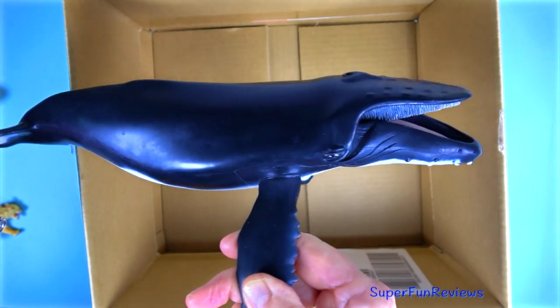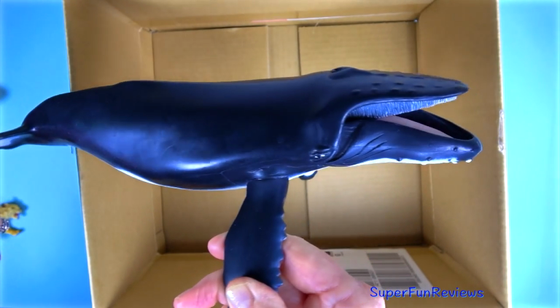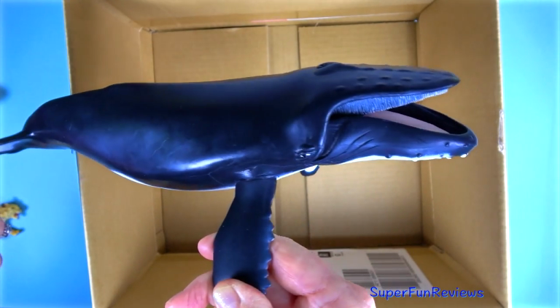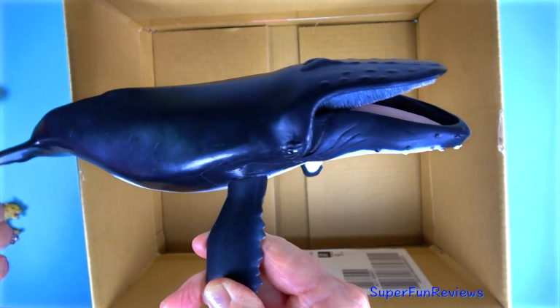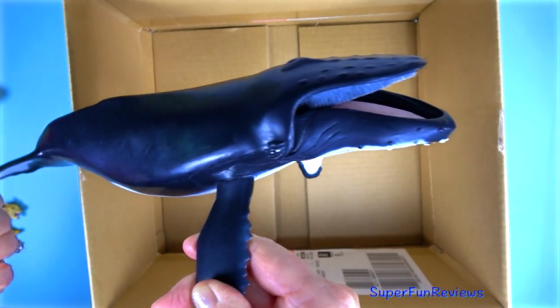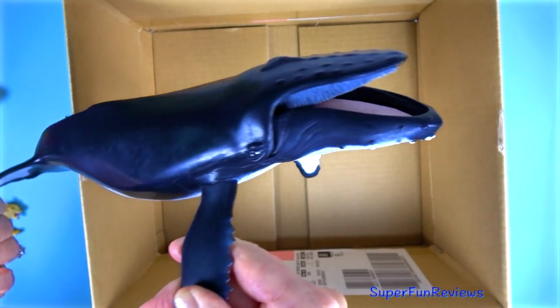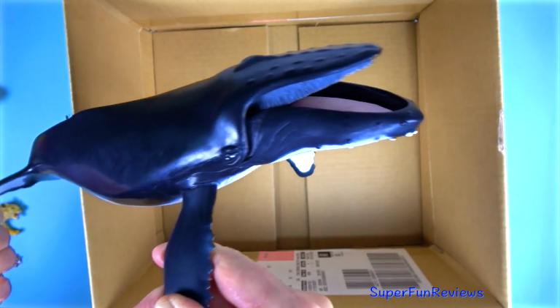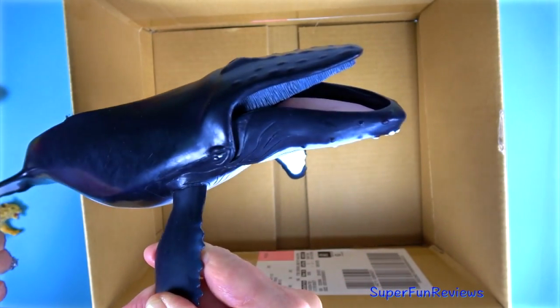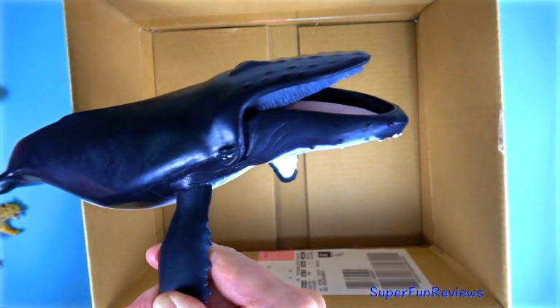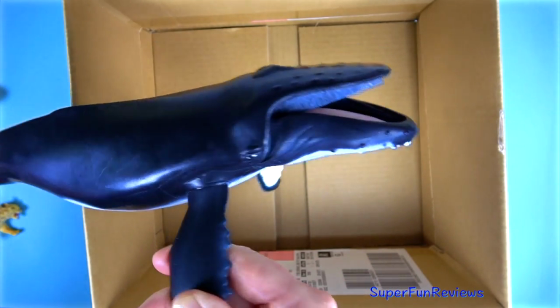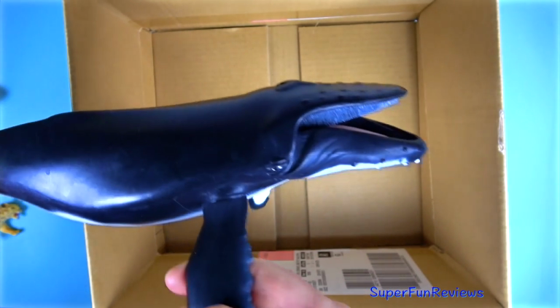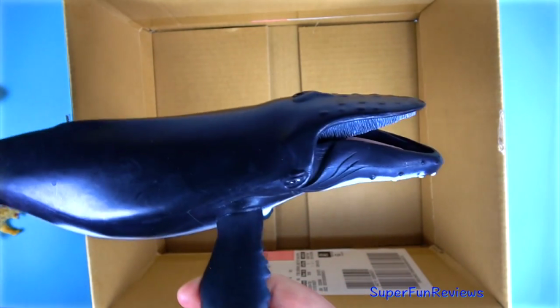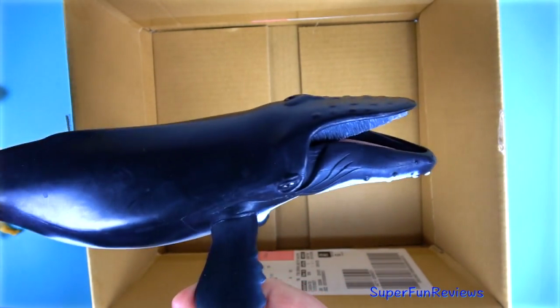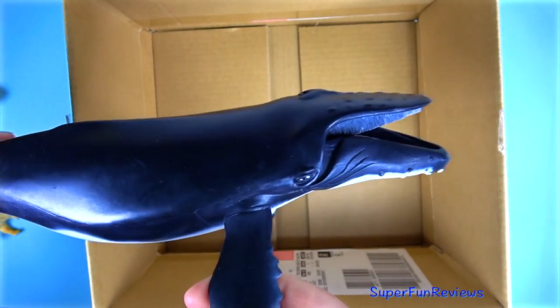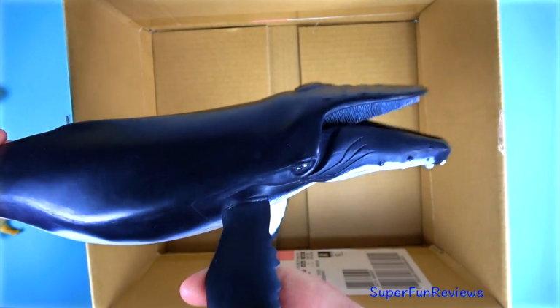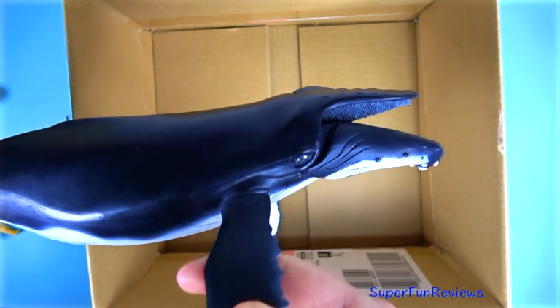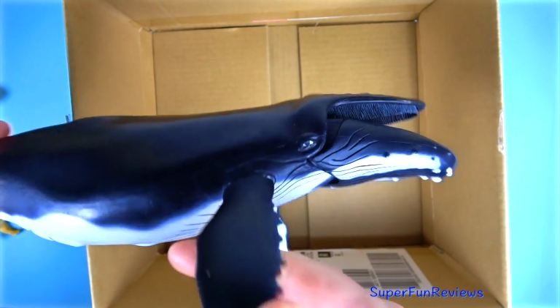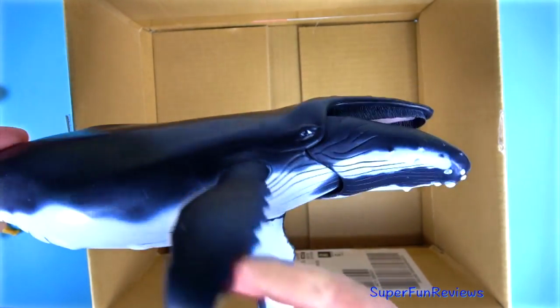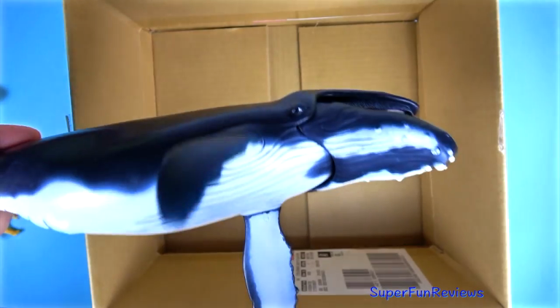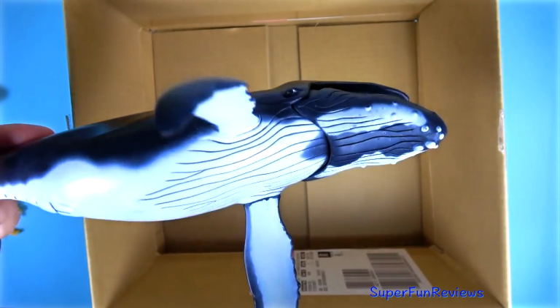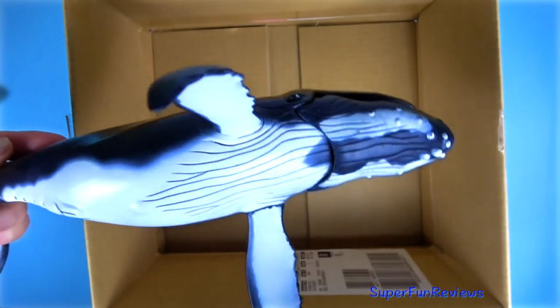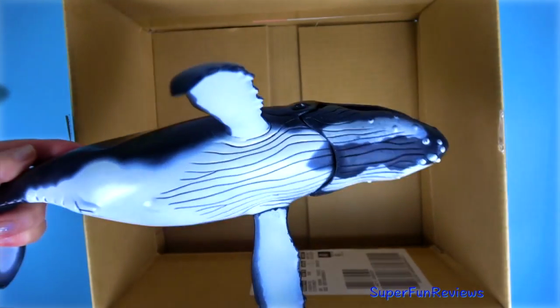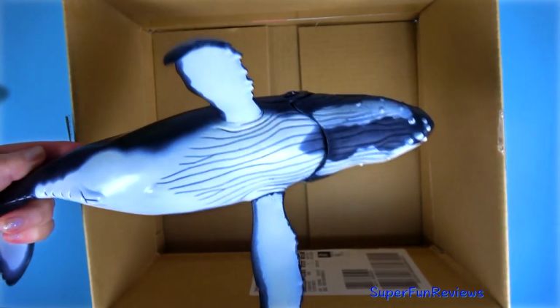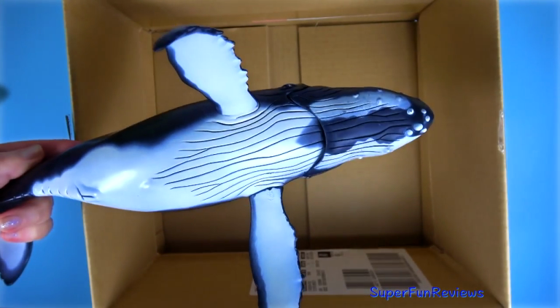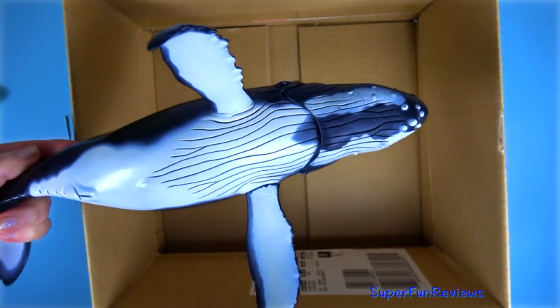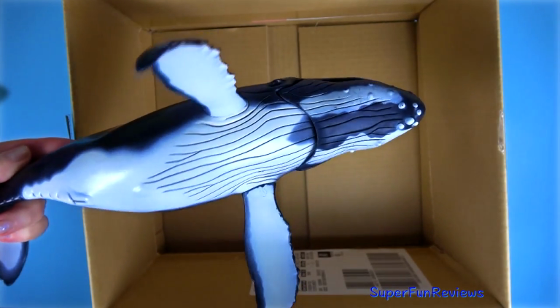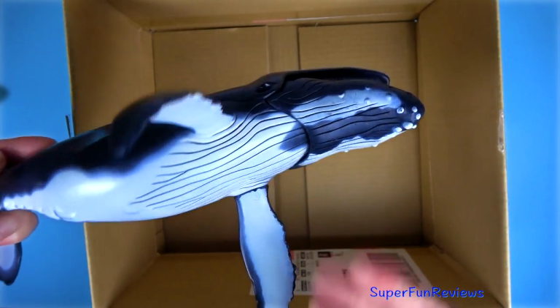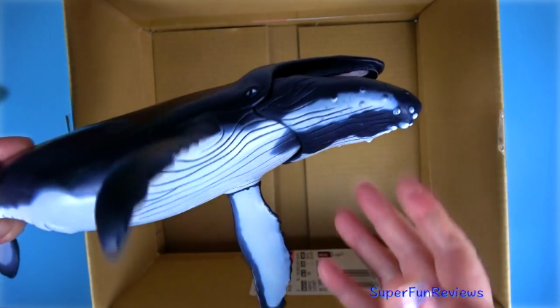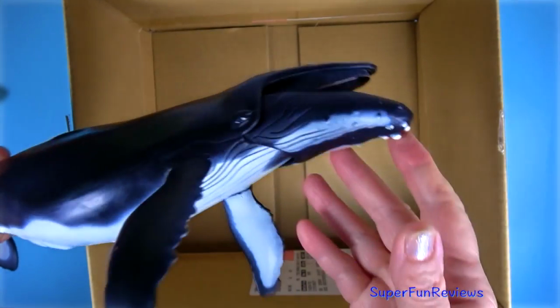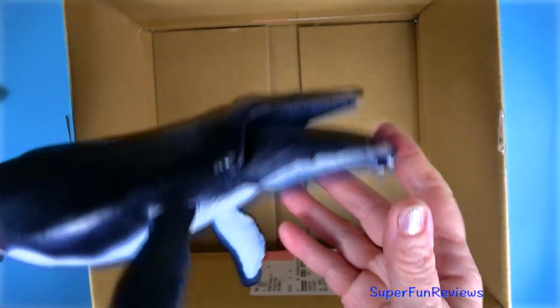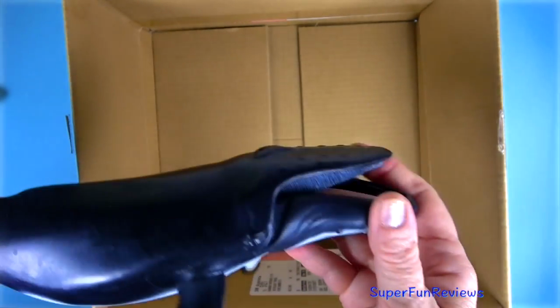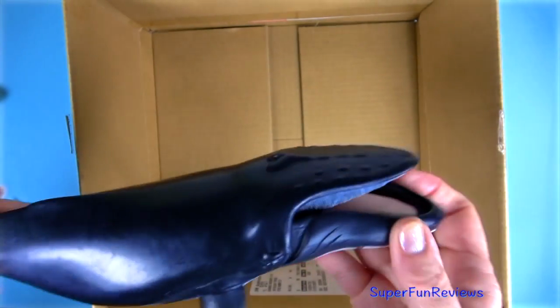The Humpback Whale. I like this model — the mouth opens and closes.